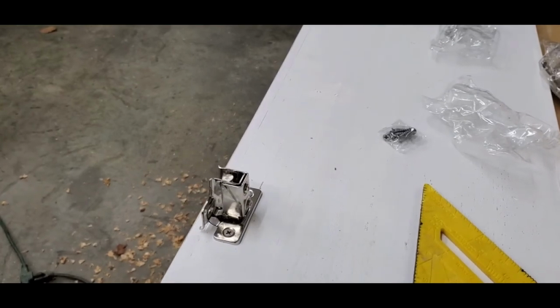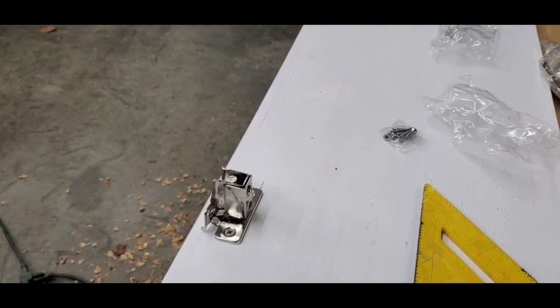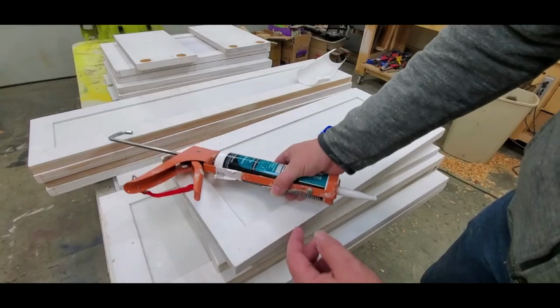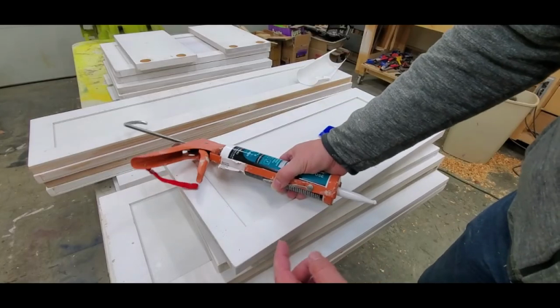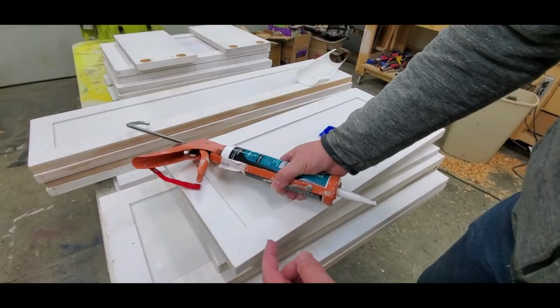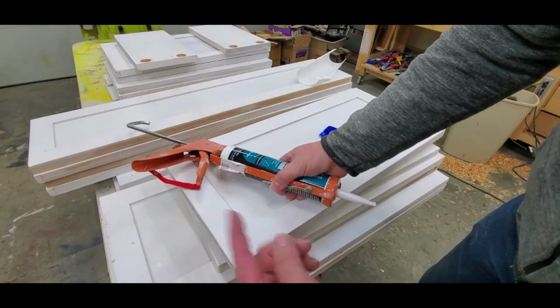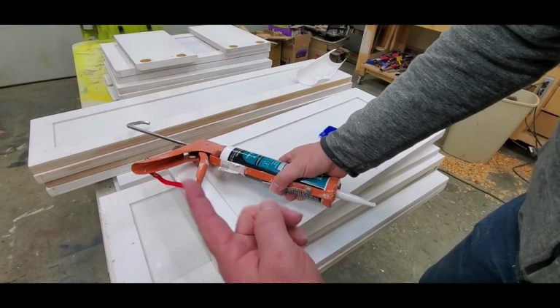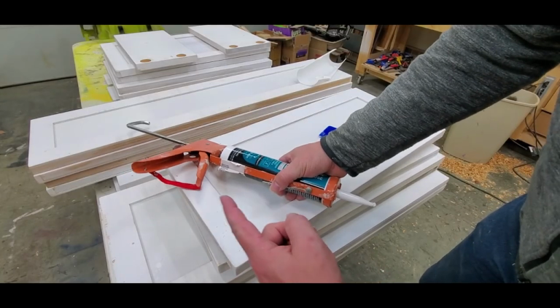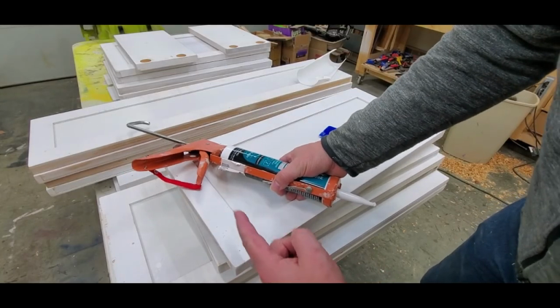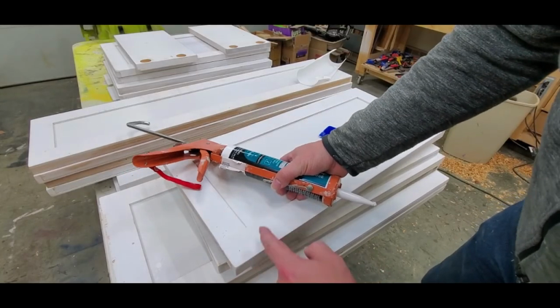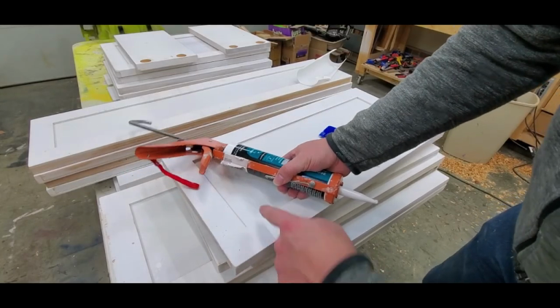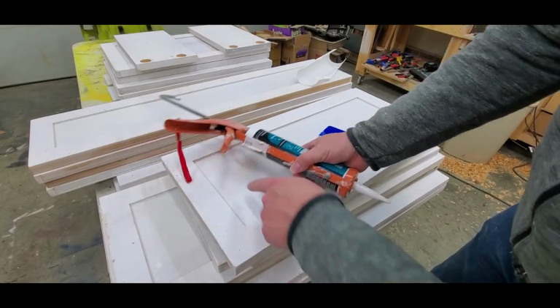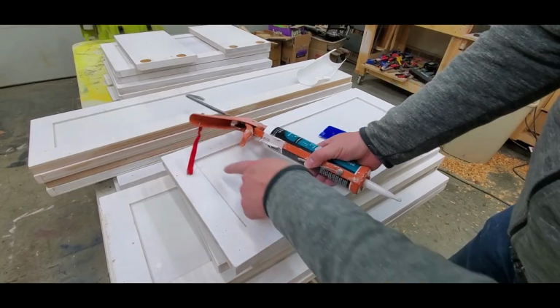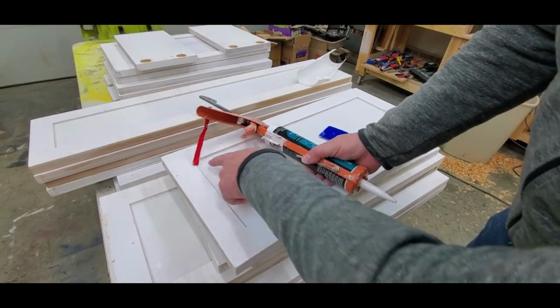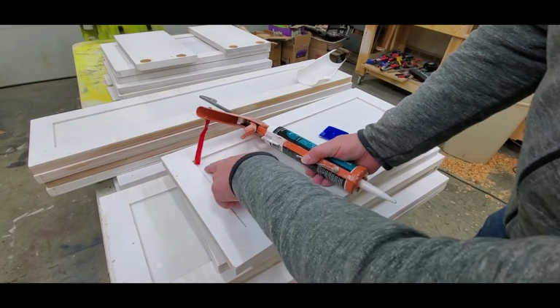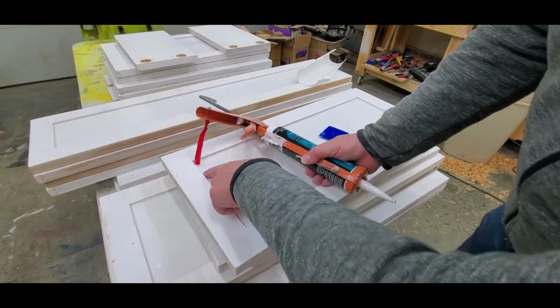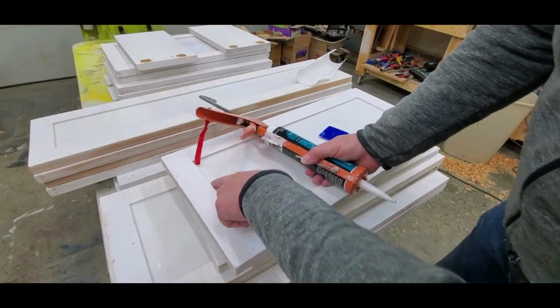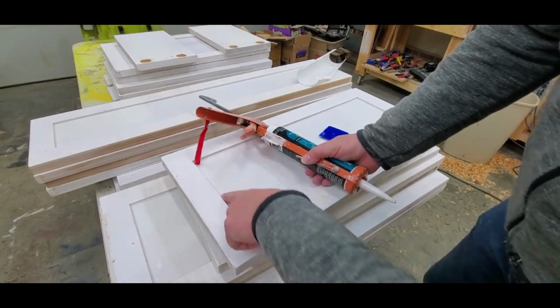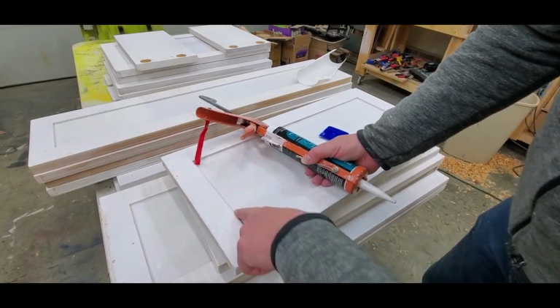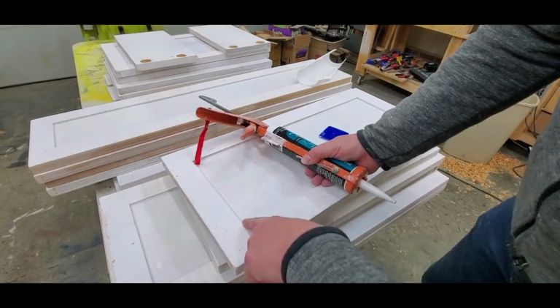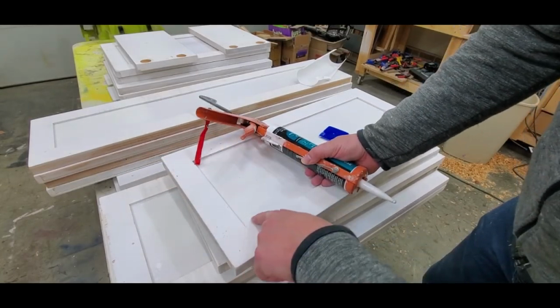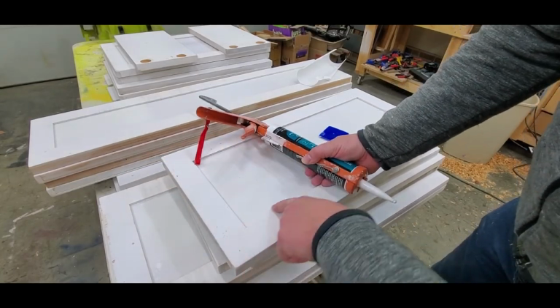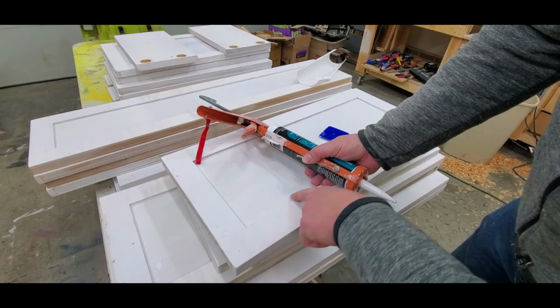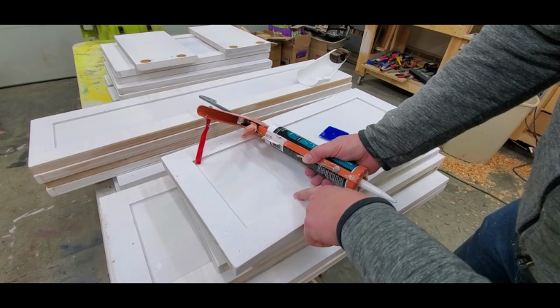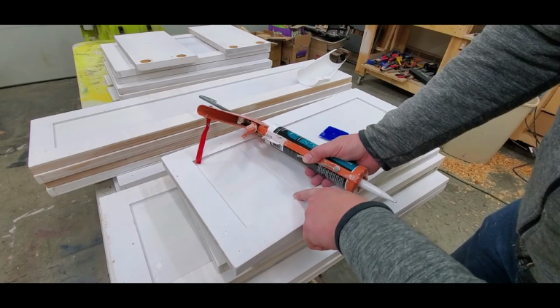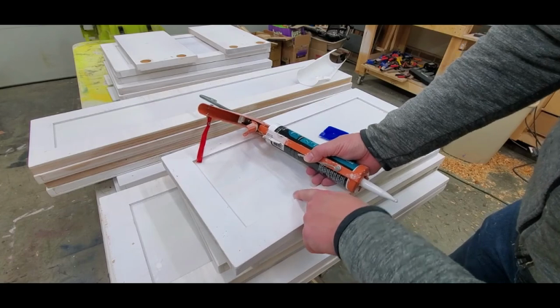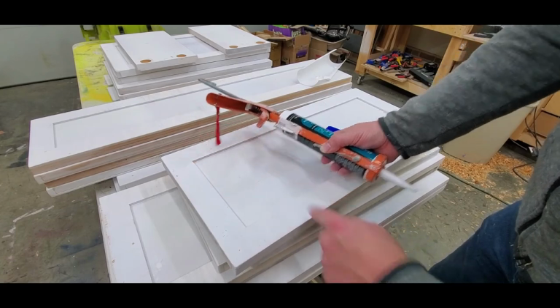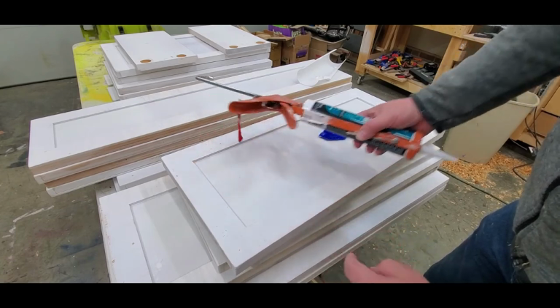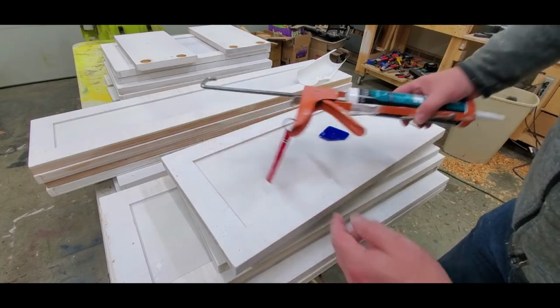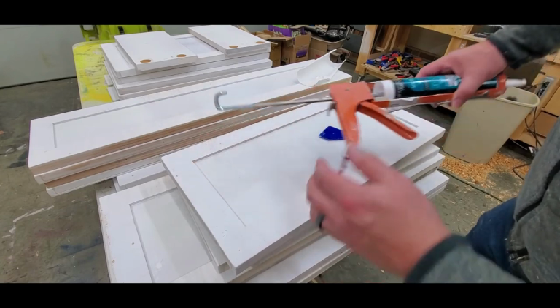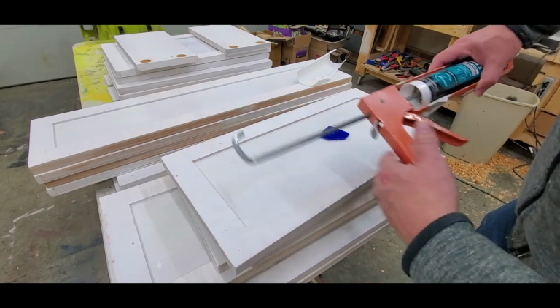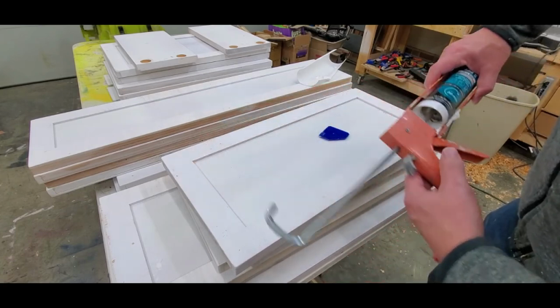I forgot one more thing — I'm going to go ahead and caulk this seam so it looks nice and pretty.